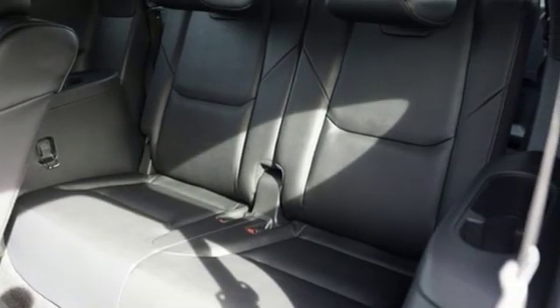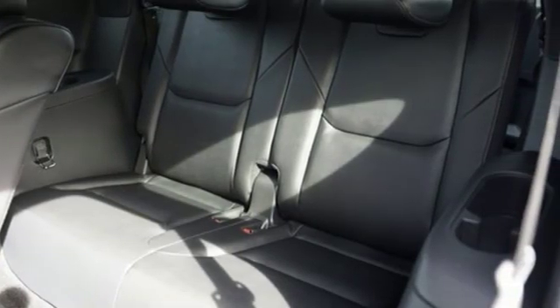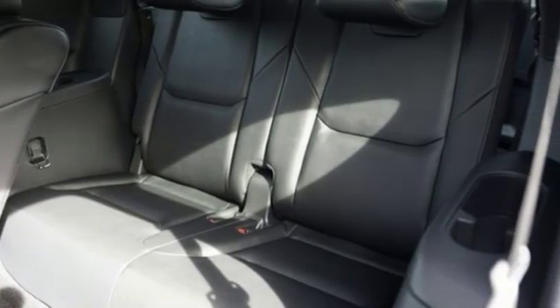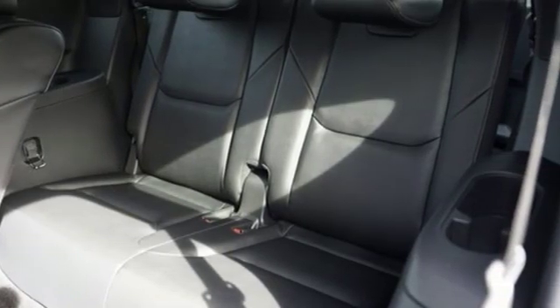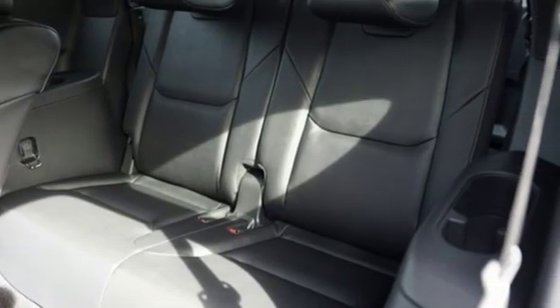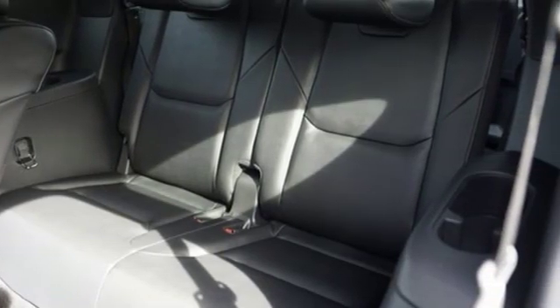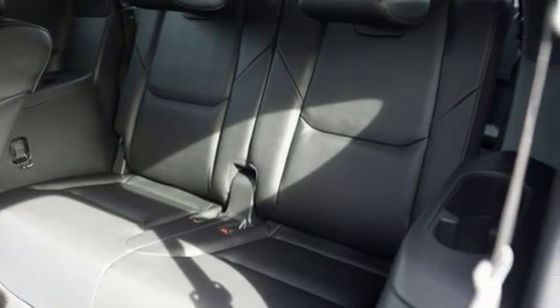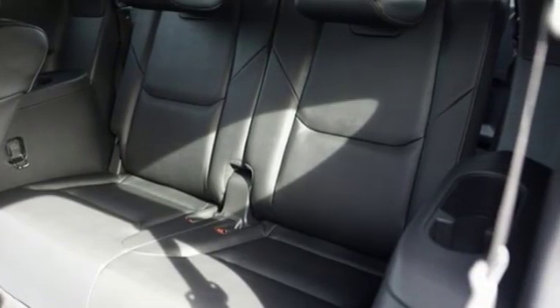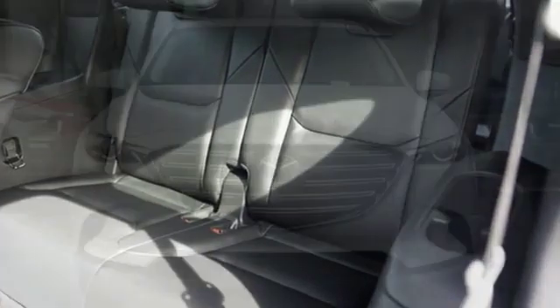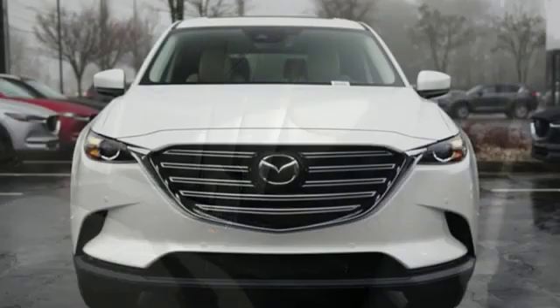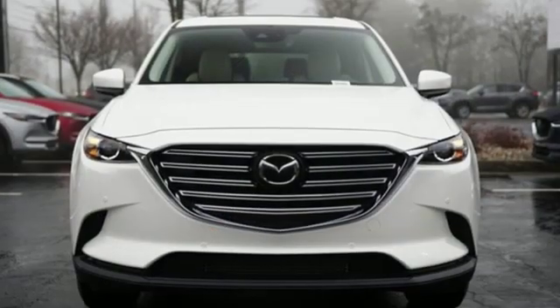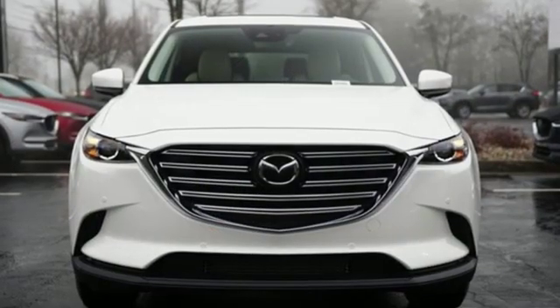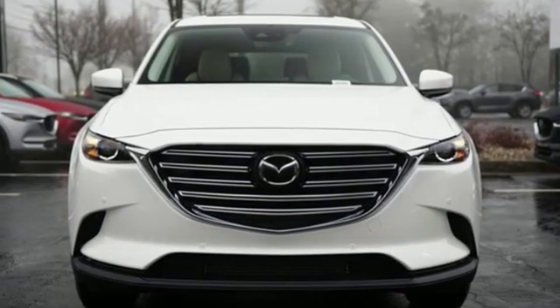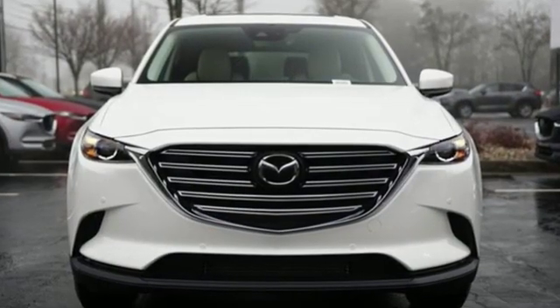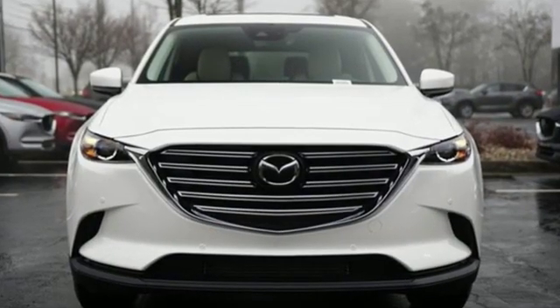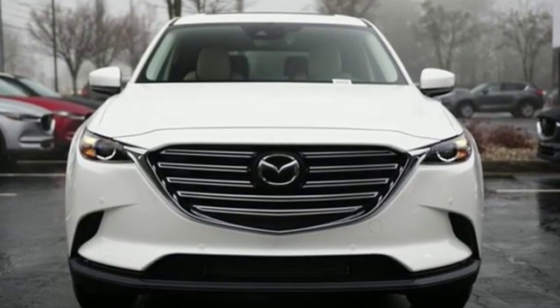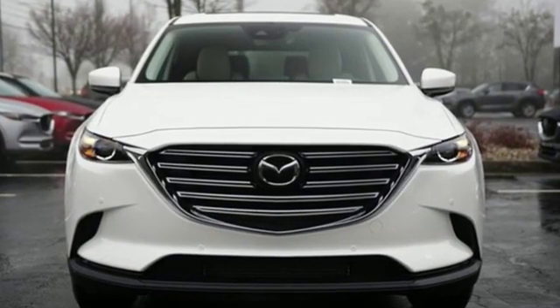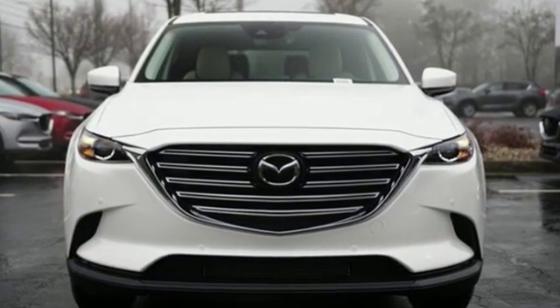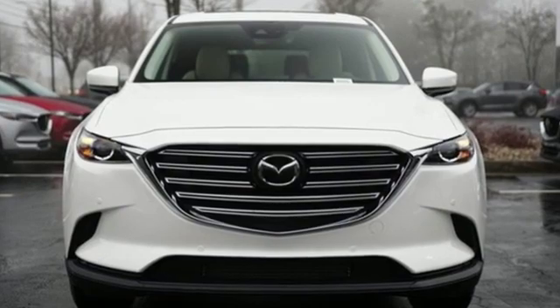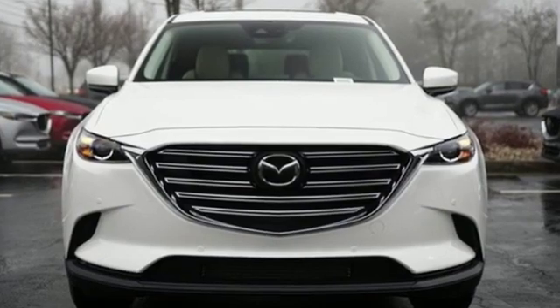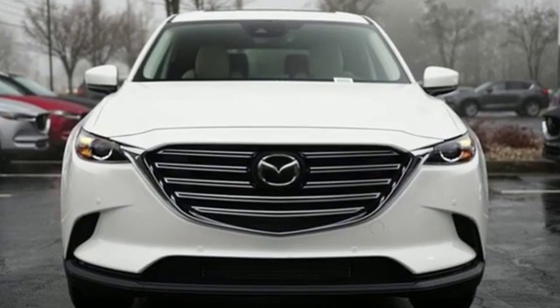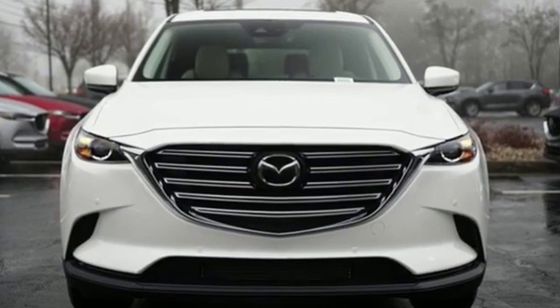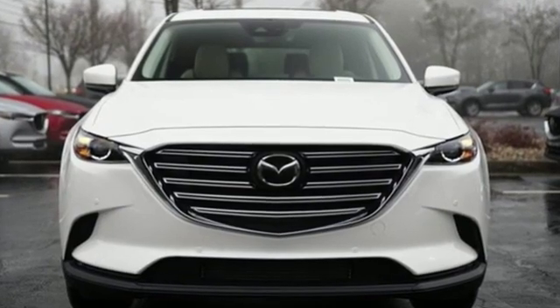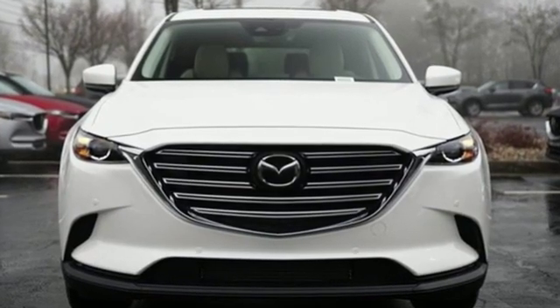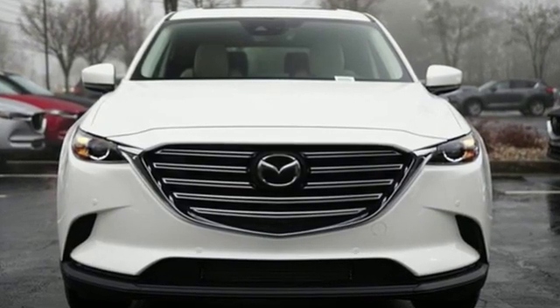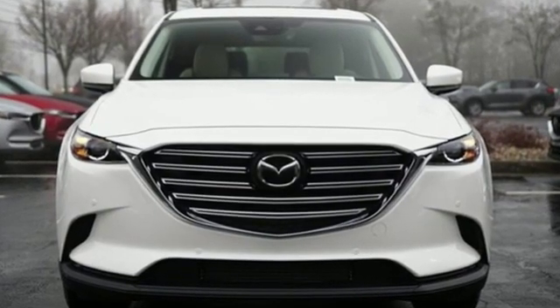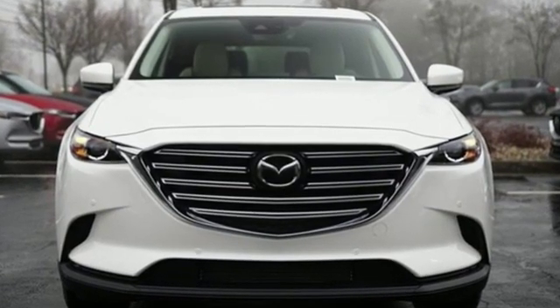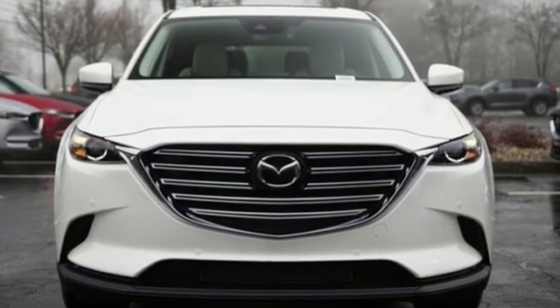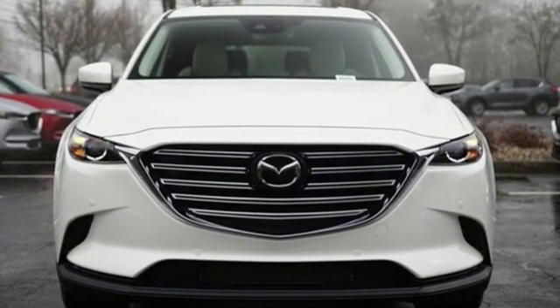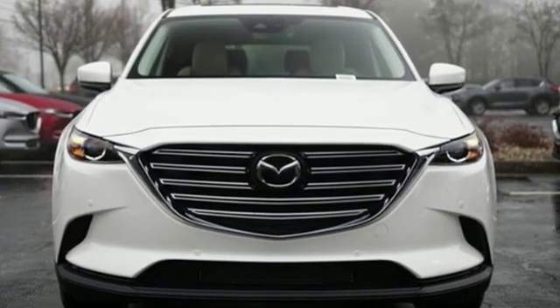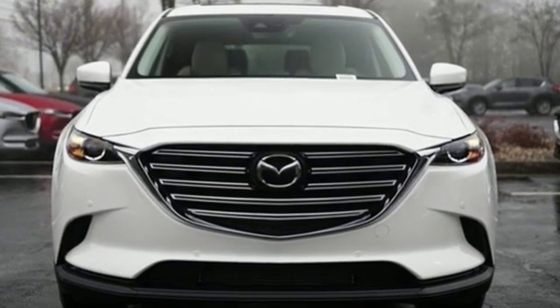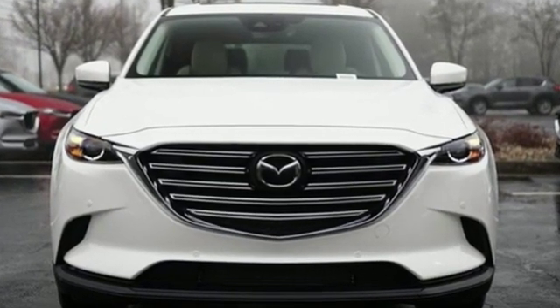For all the things that drive you, there's Mazda. See it for yourself when you take it for a test drive.